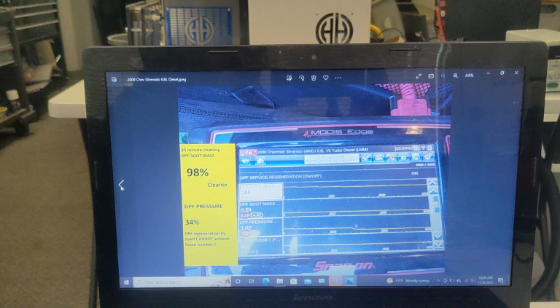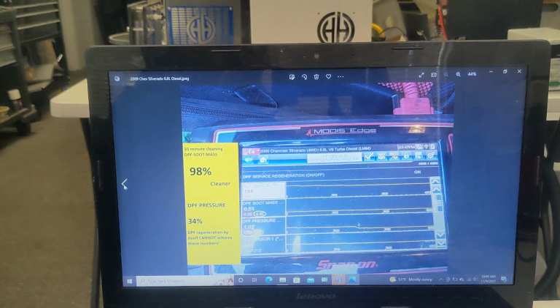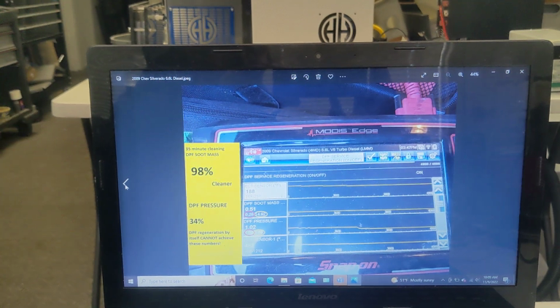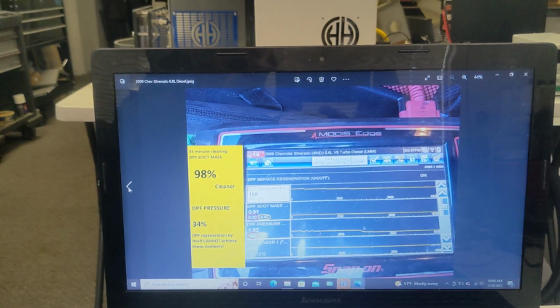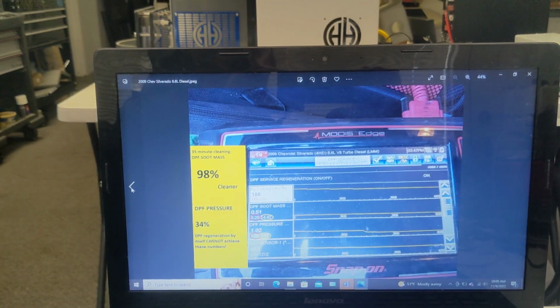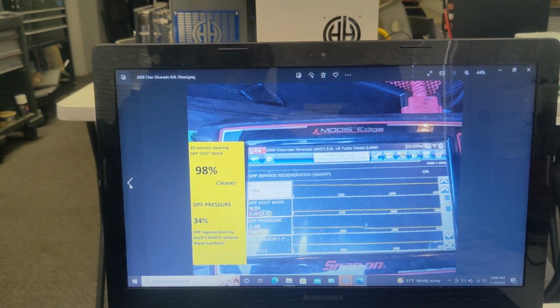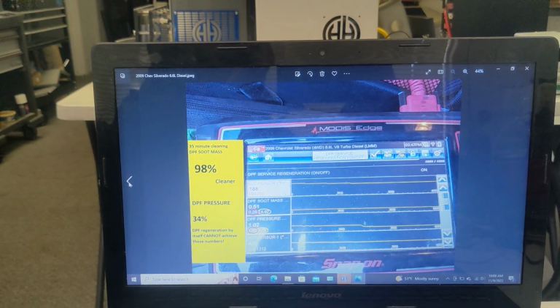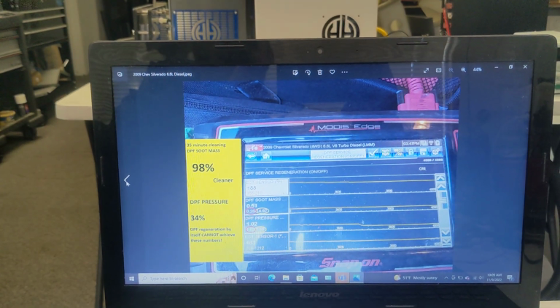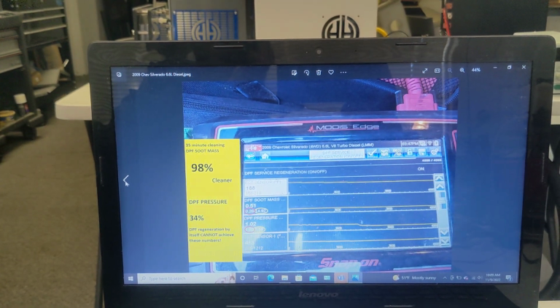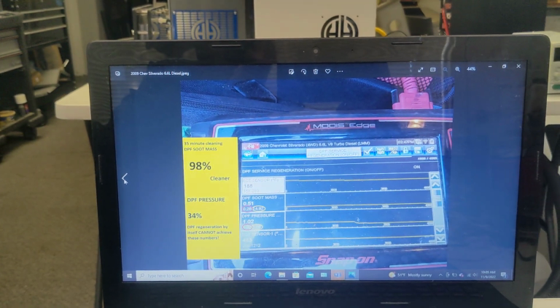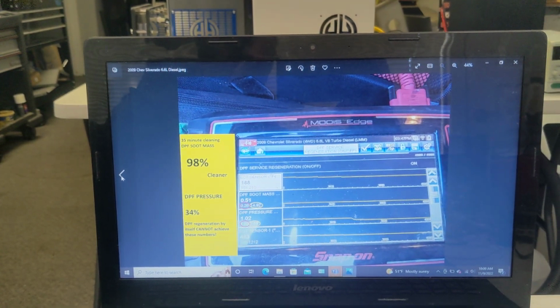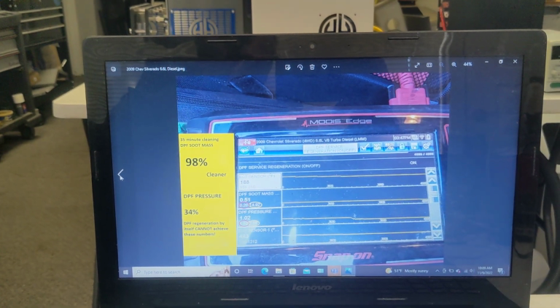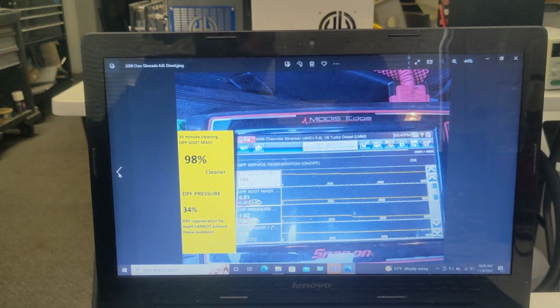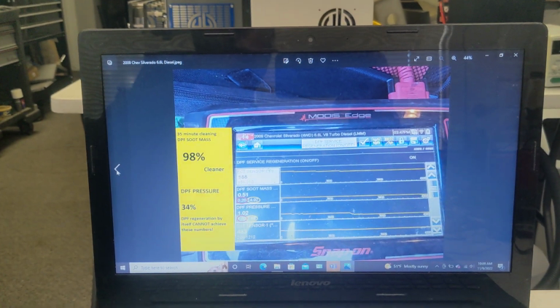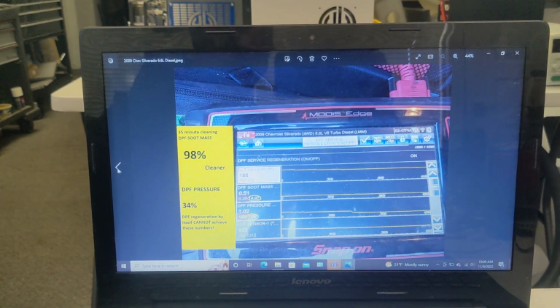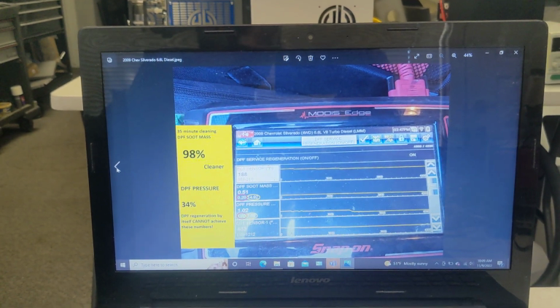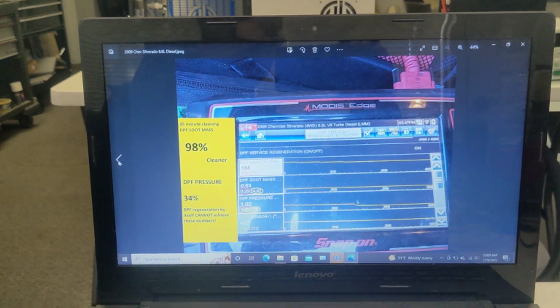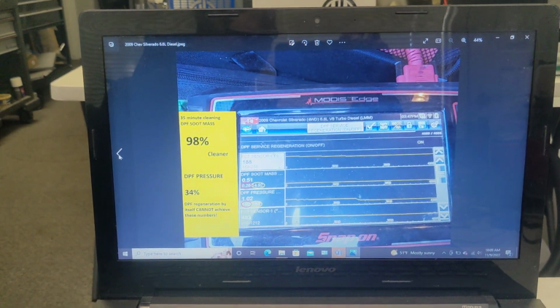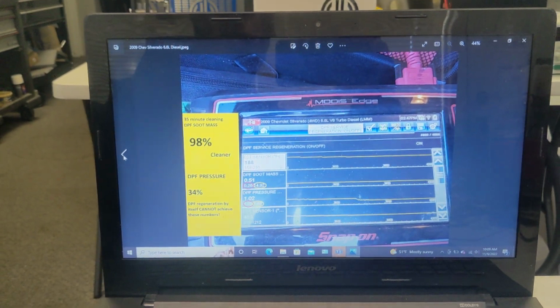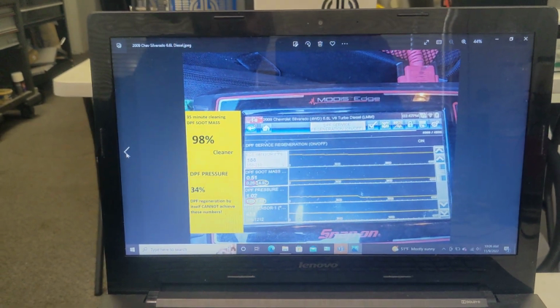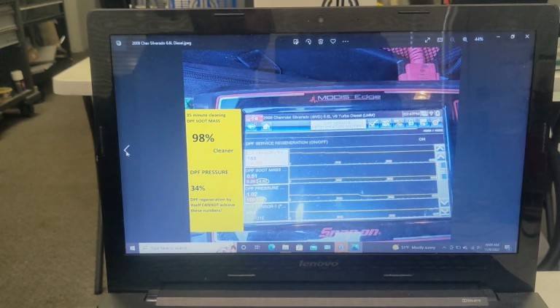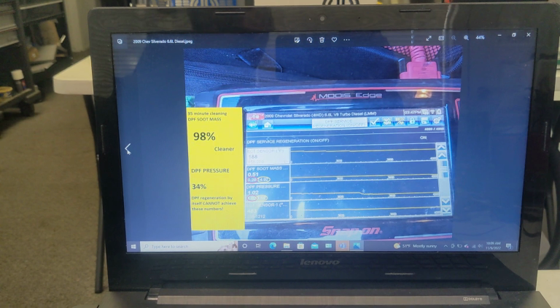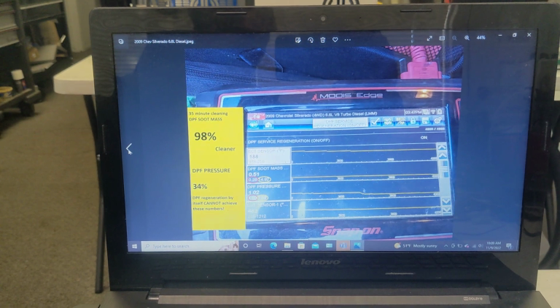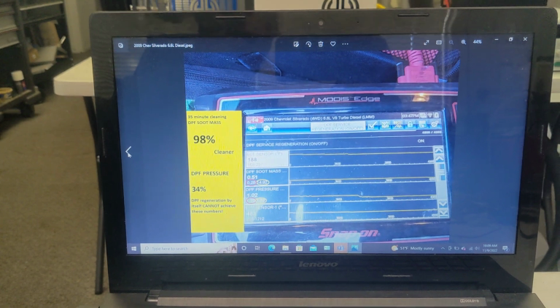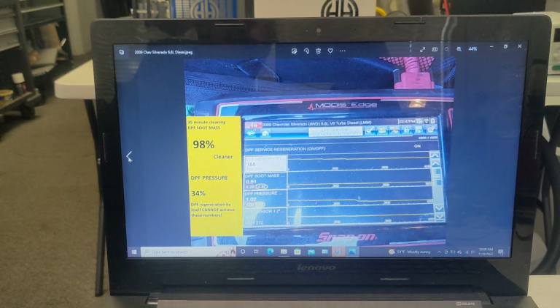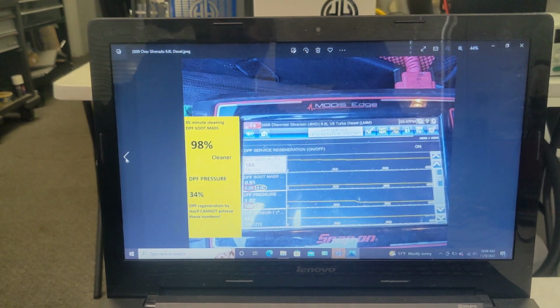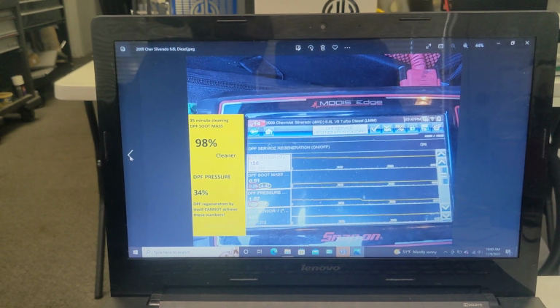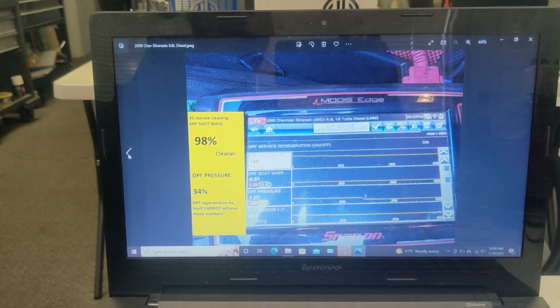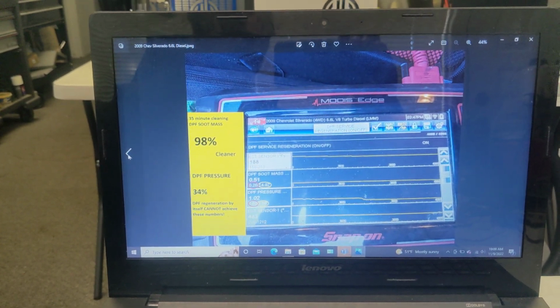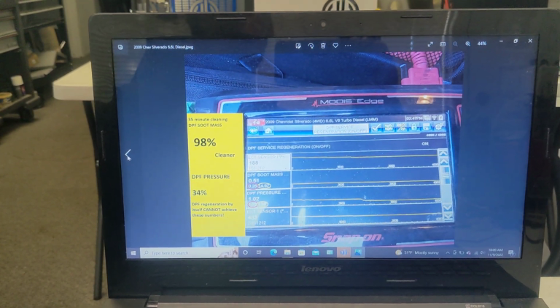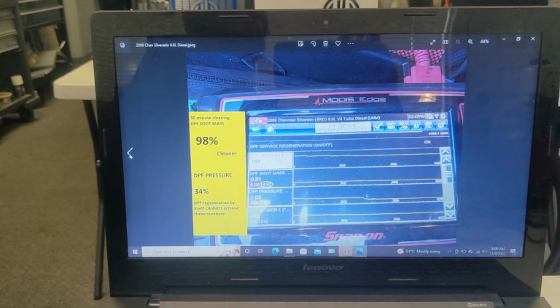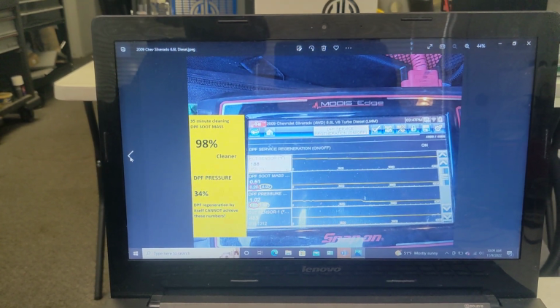Good morning, this is Scott Smith from Central Valley HHO. Just going to reveal some more of our cleaning data.